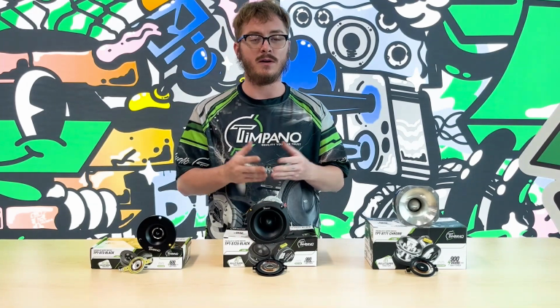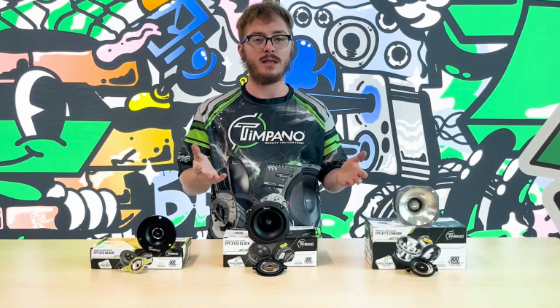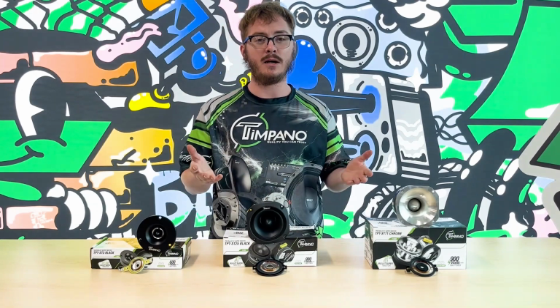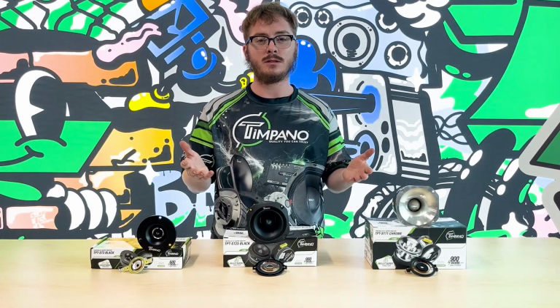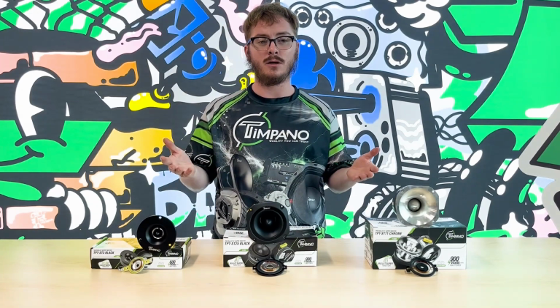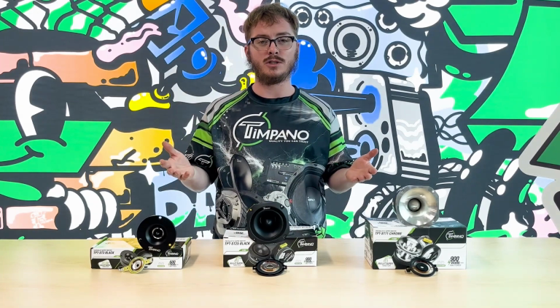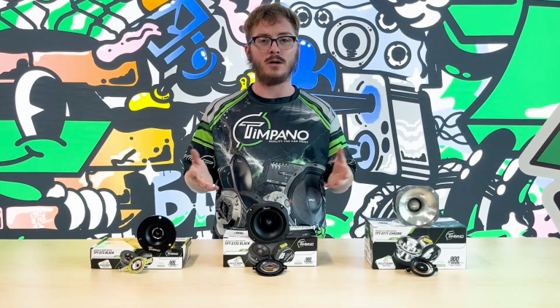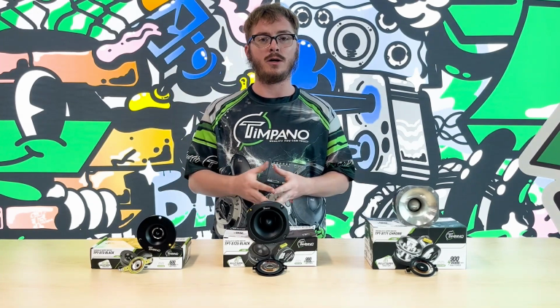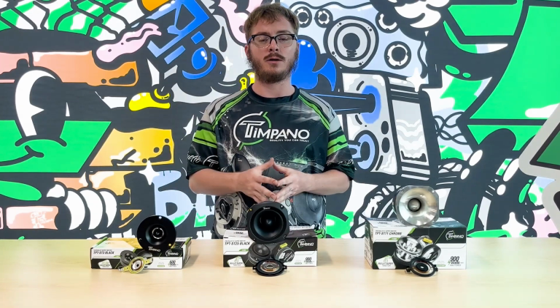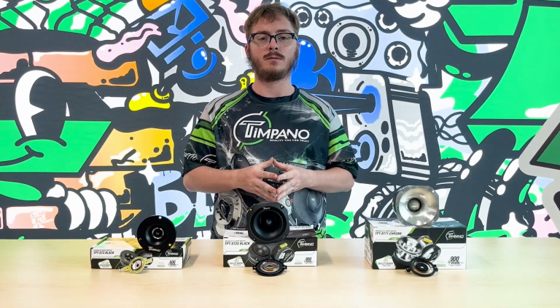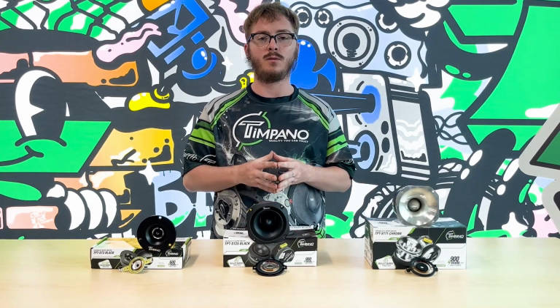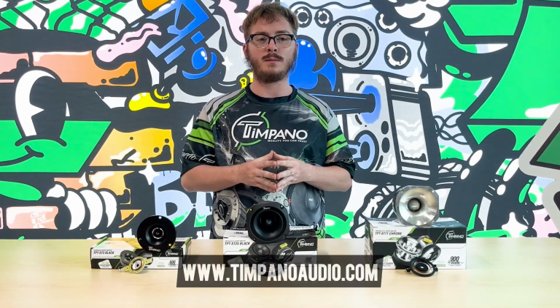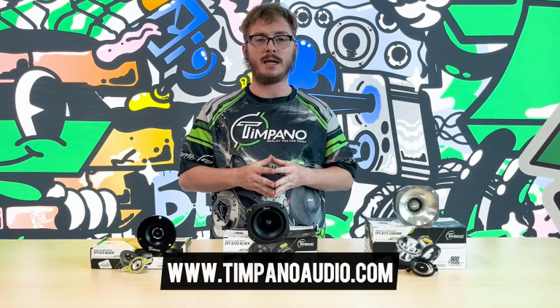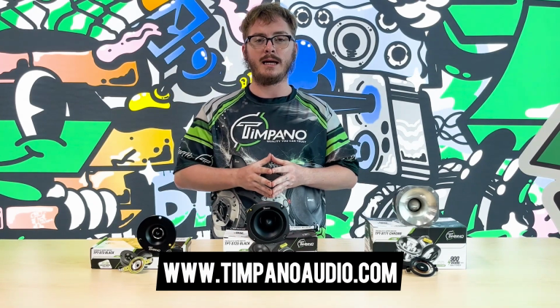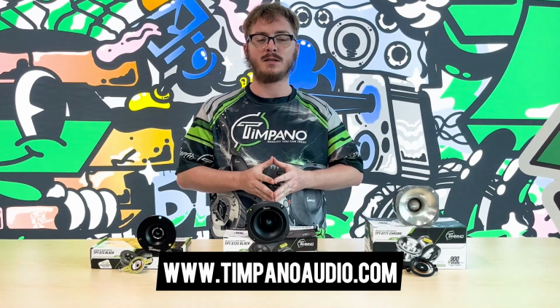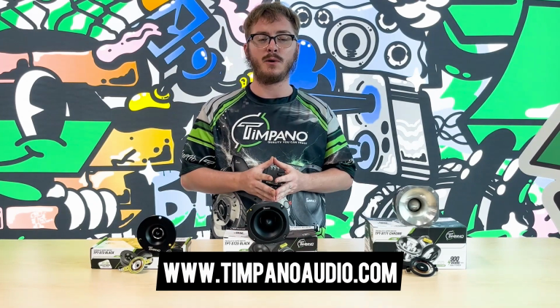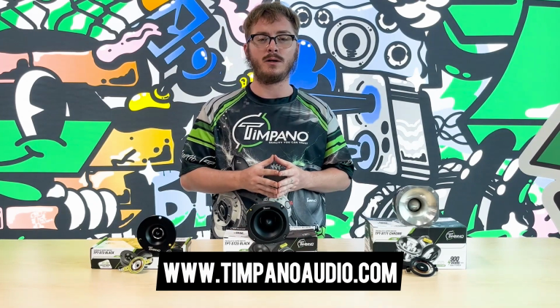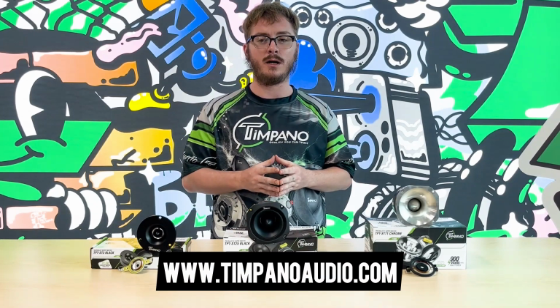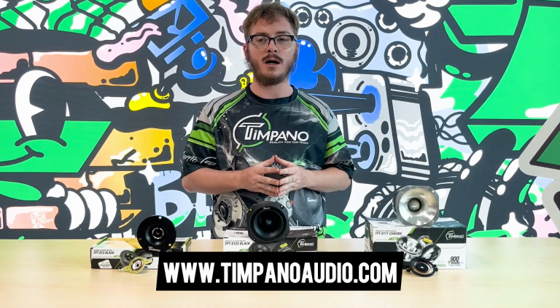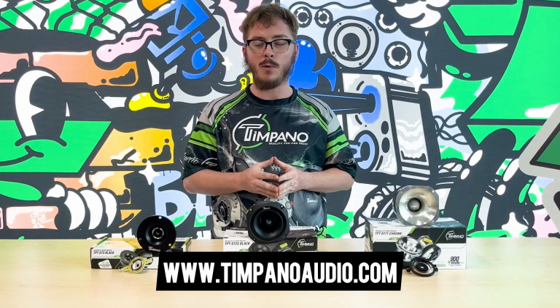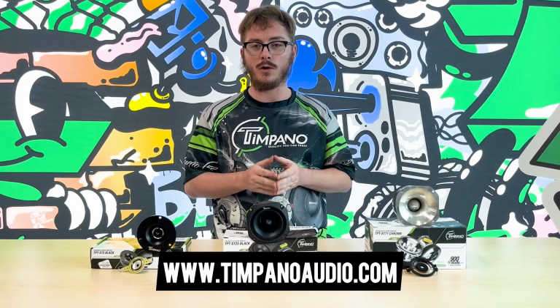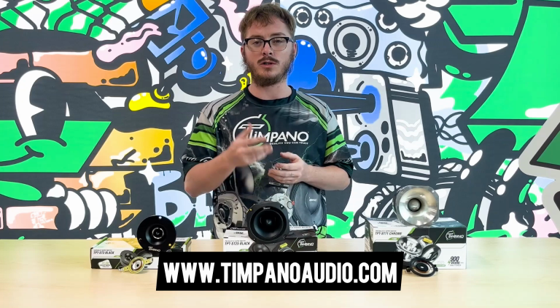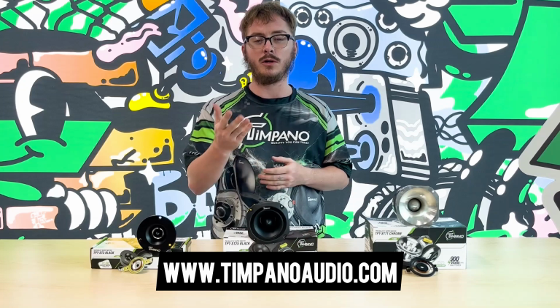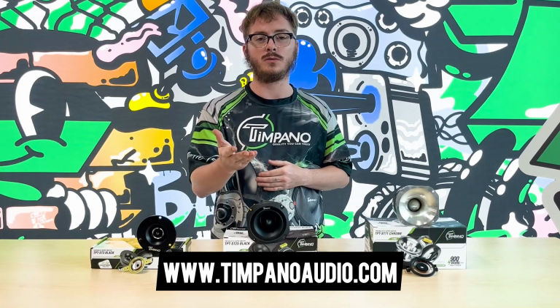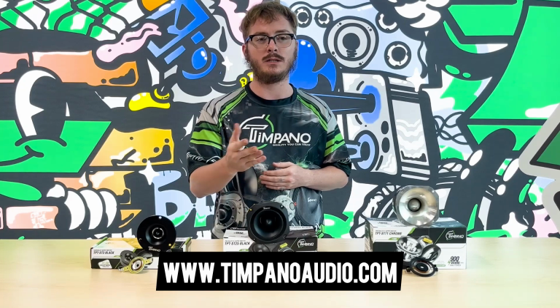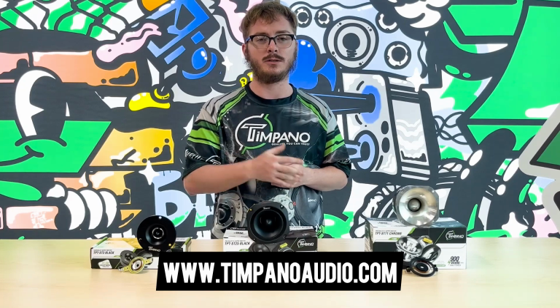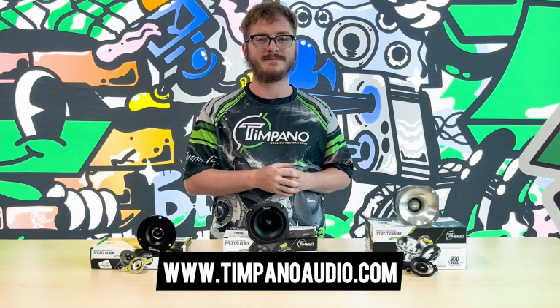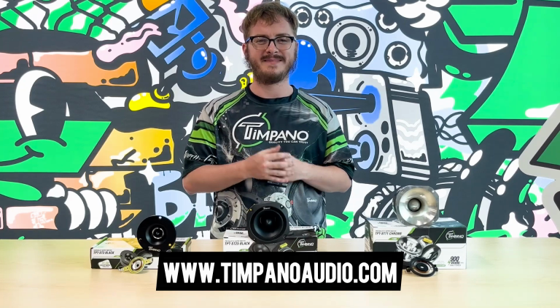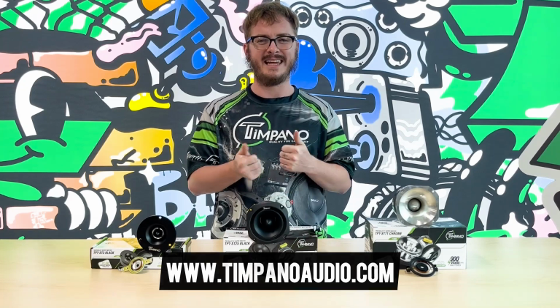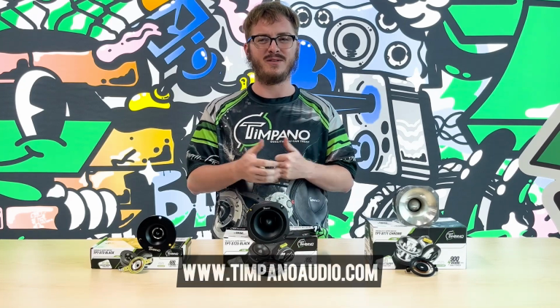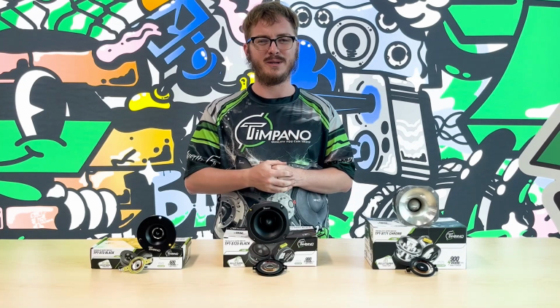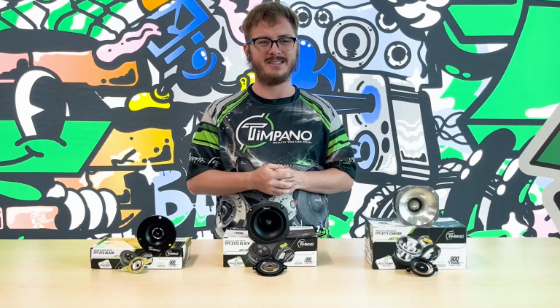Everything here does come with capacitors to keep everything safe and reliable. You can check out our website at tamponoaudio.com or go to your local dealers. Thank you very much.